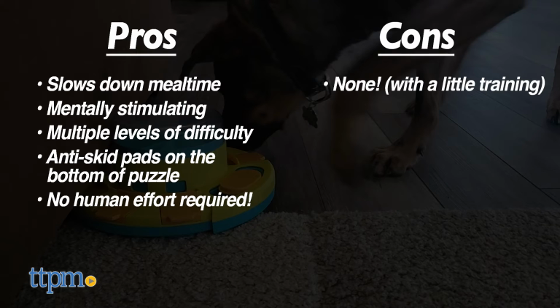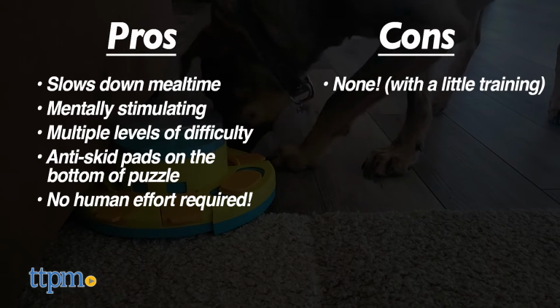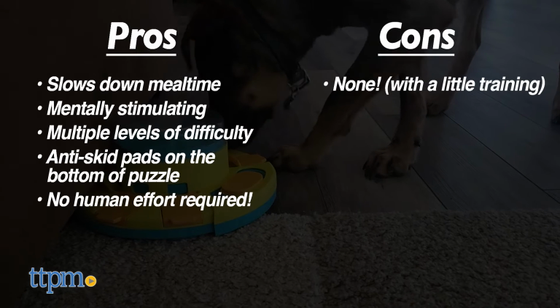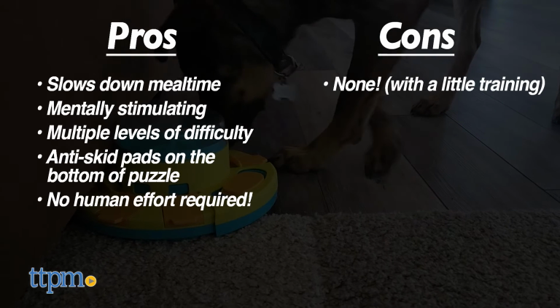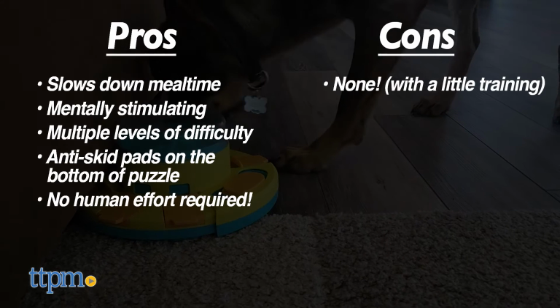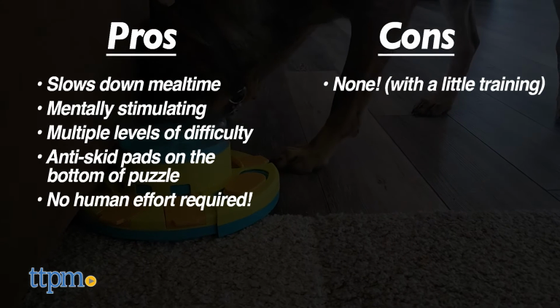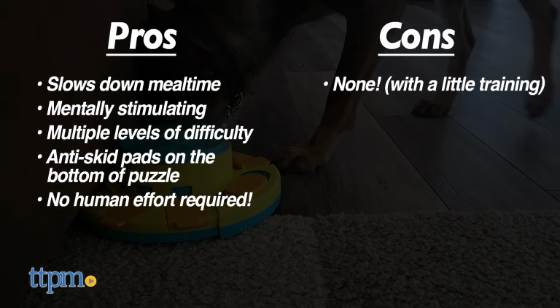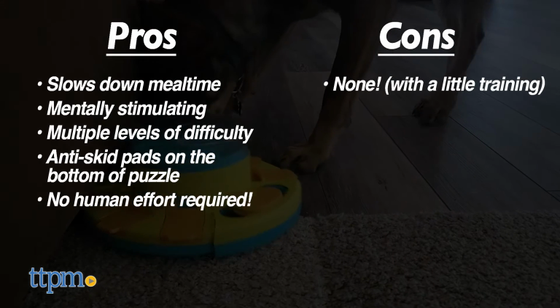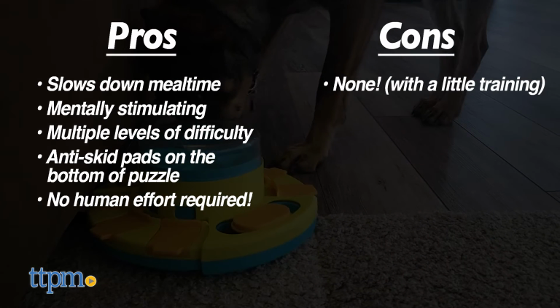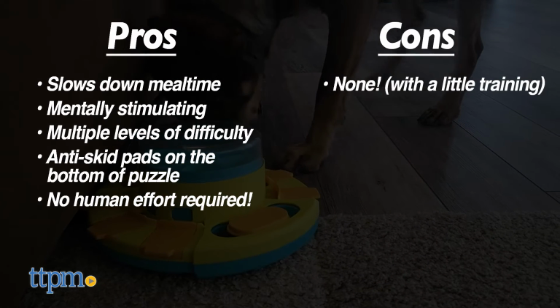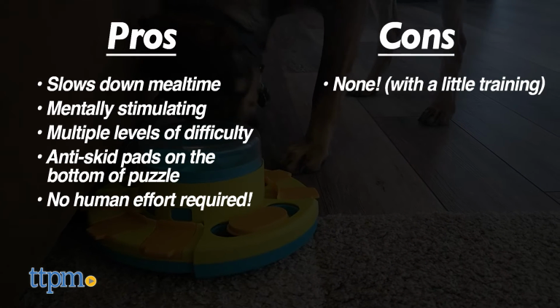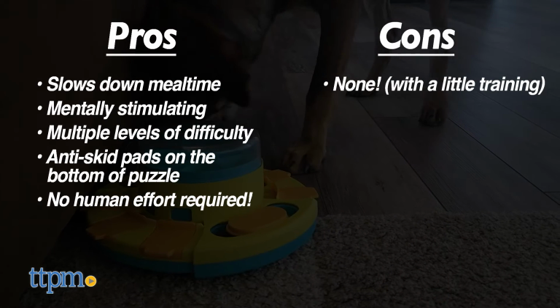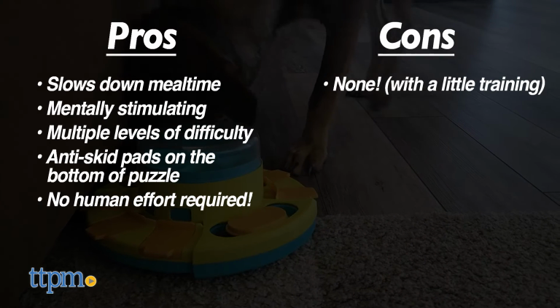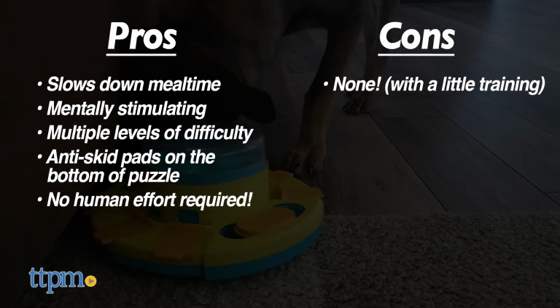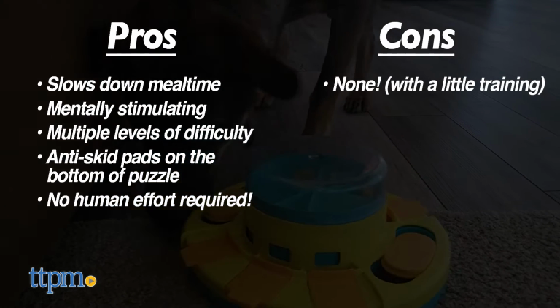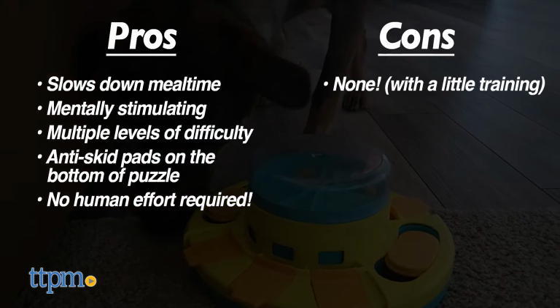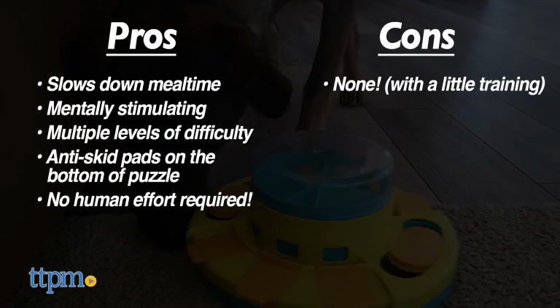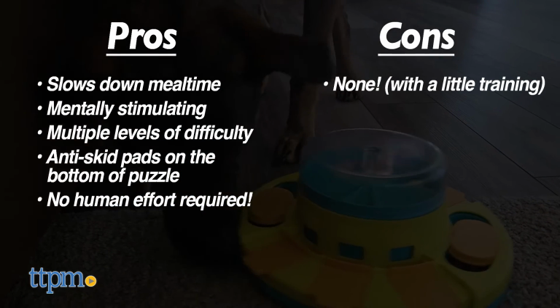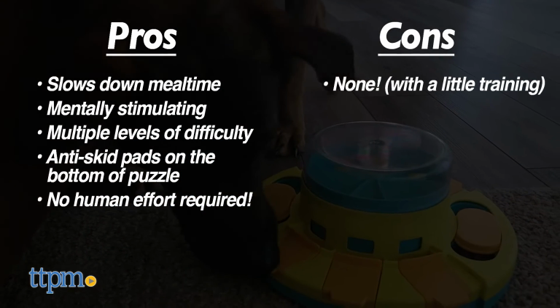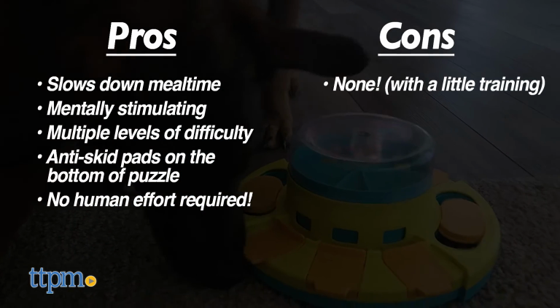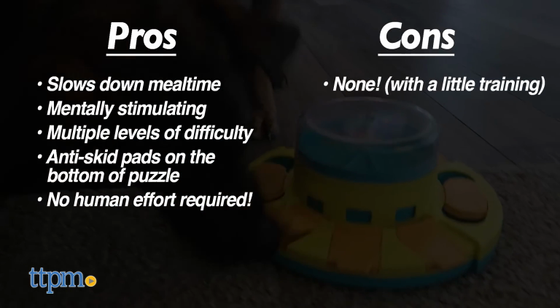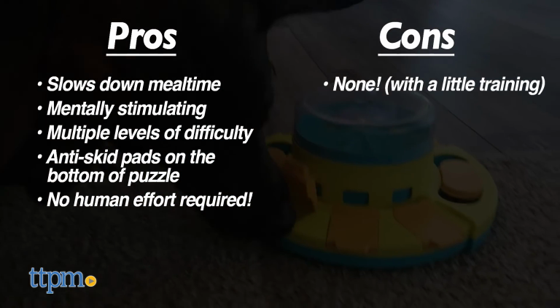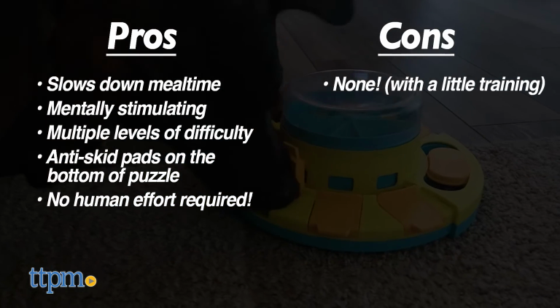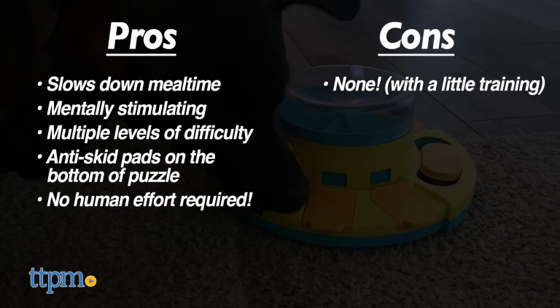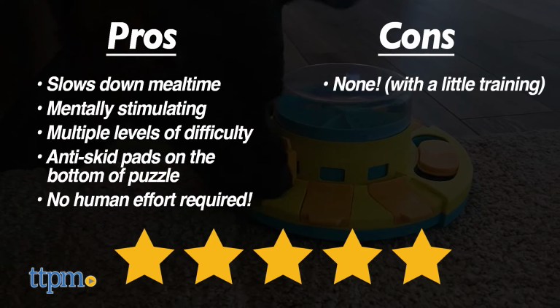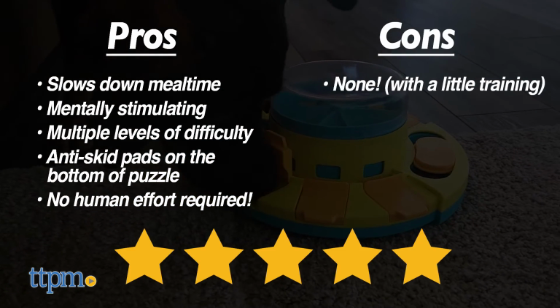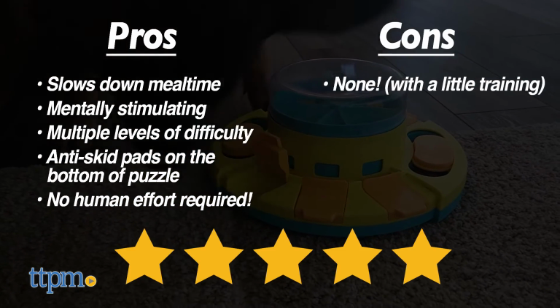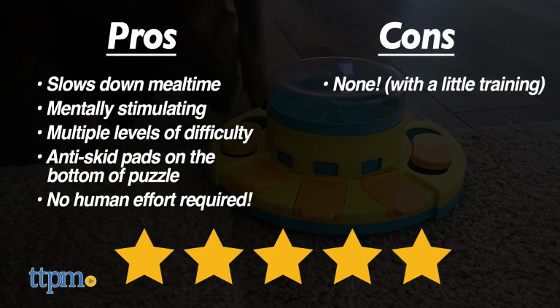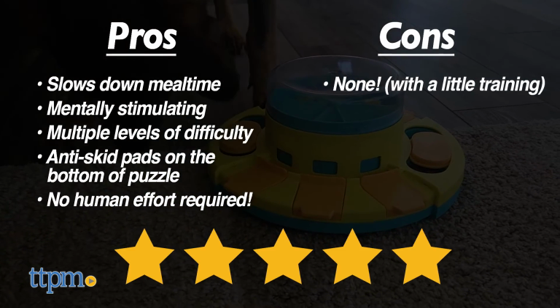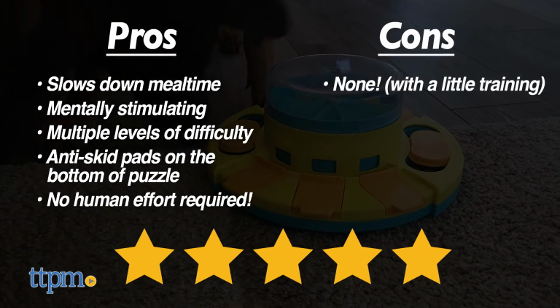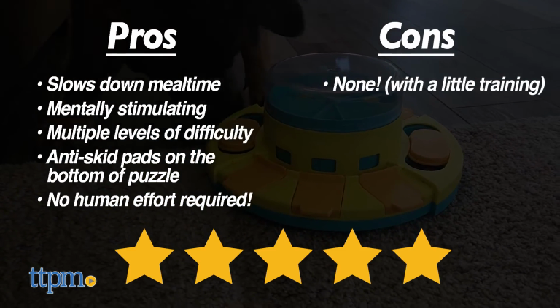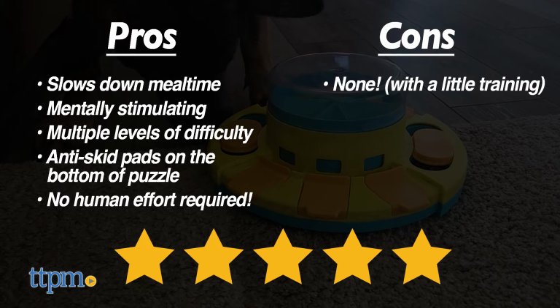Therefore, we give the Dog Puzzle Slow Feeder by Podaroma 5 out of 5 stars.